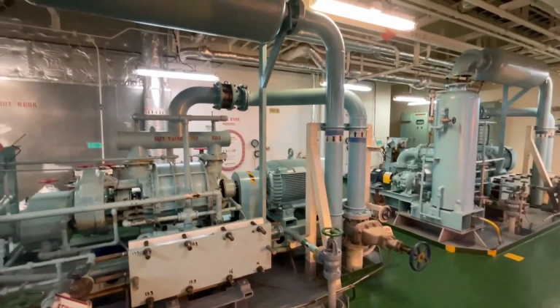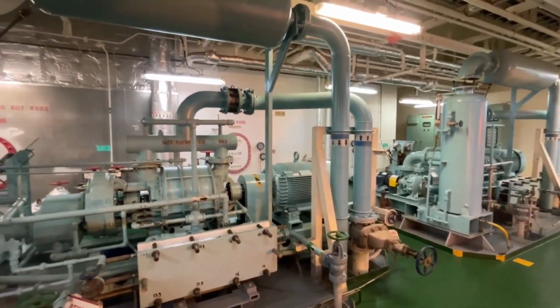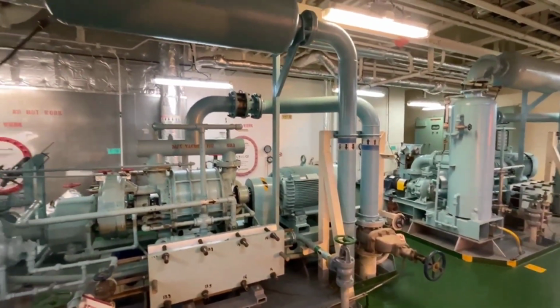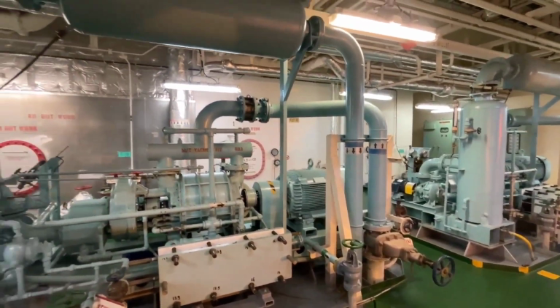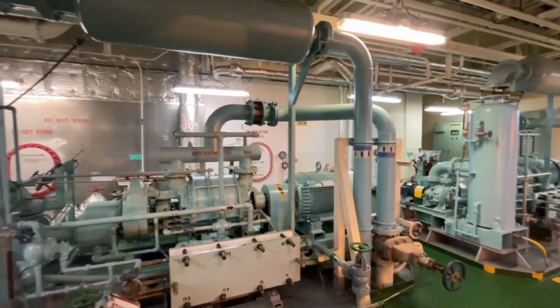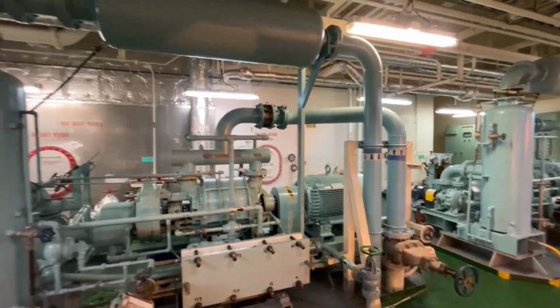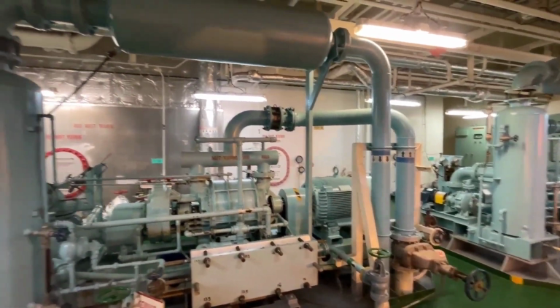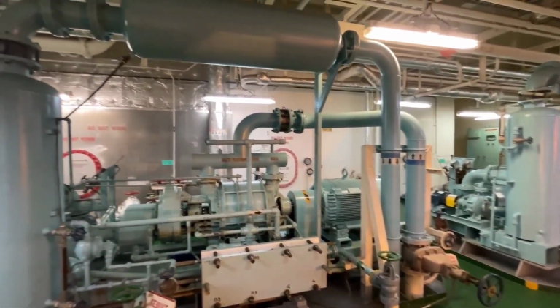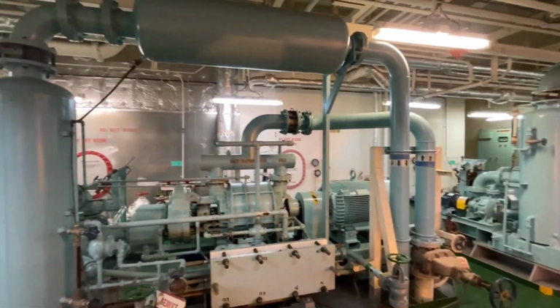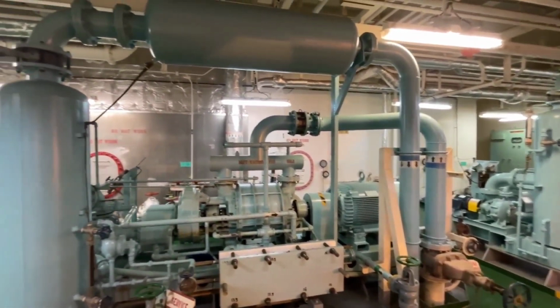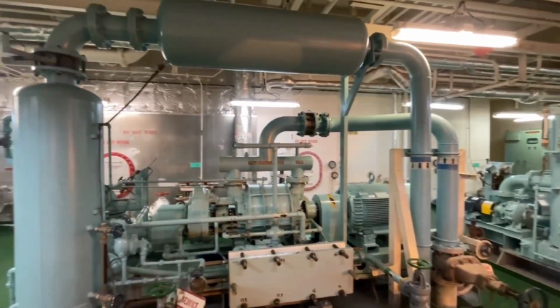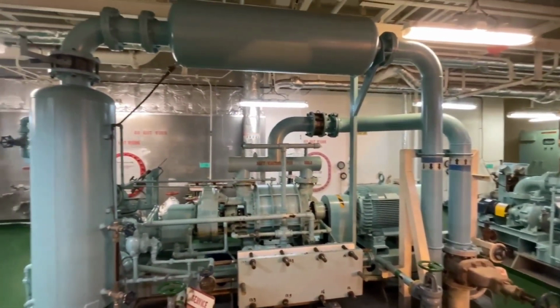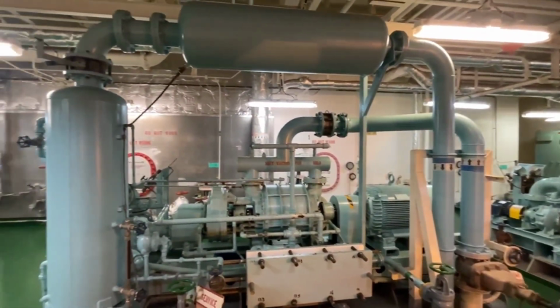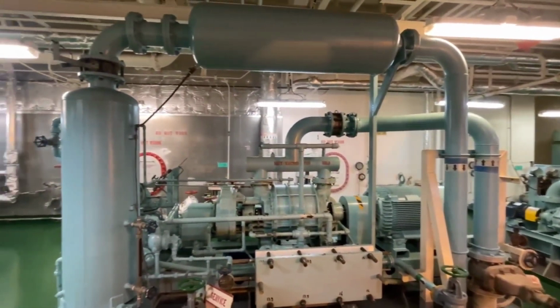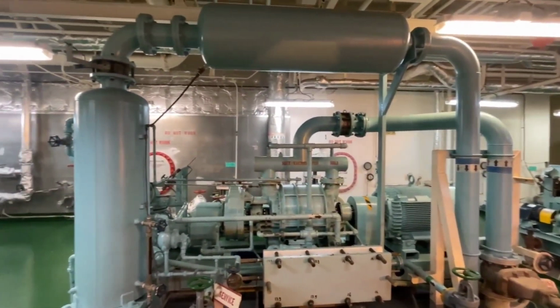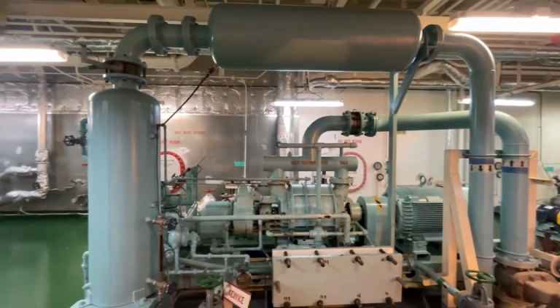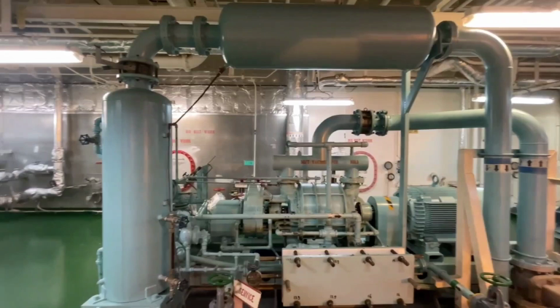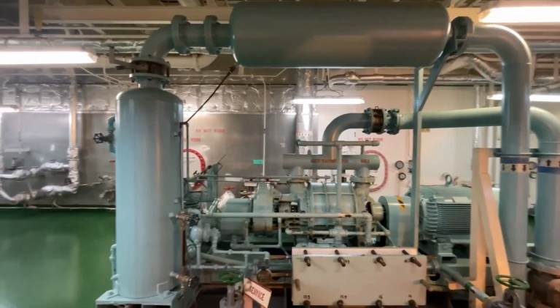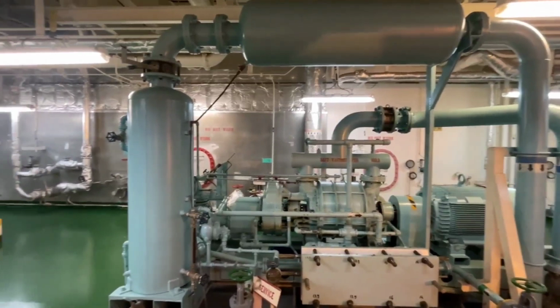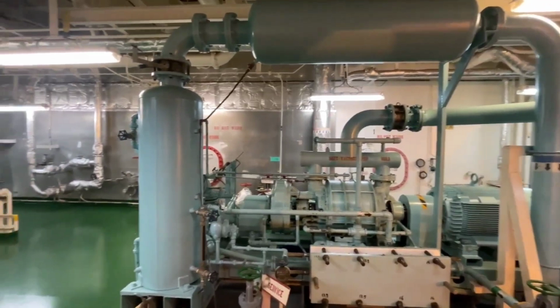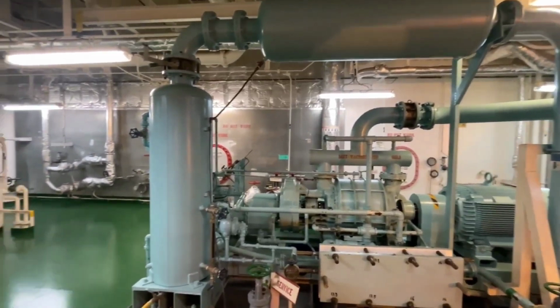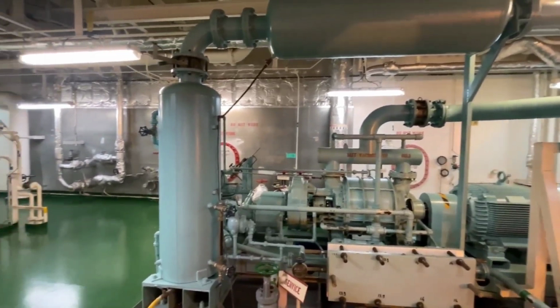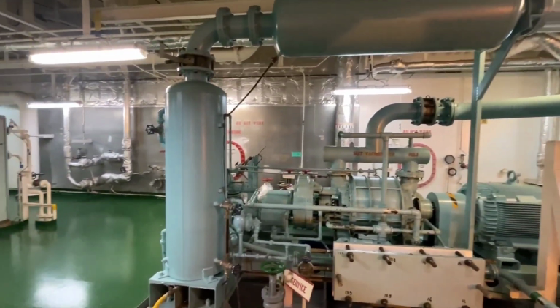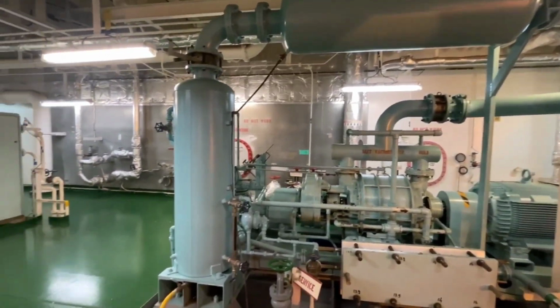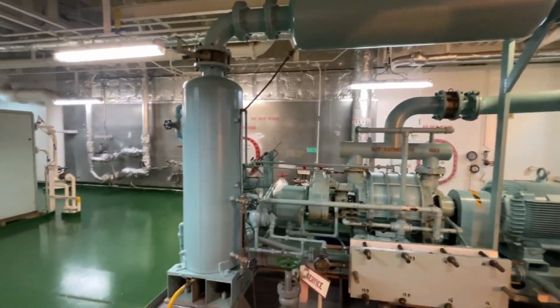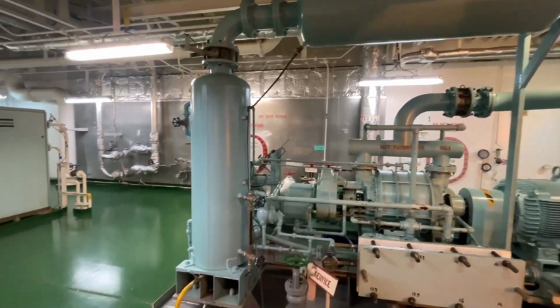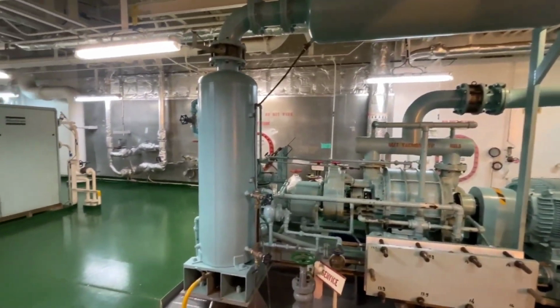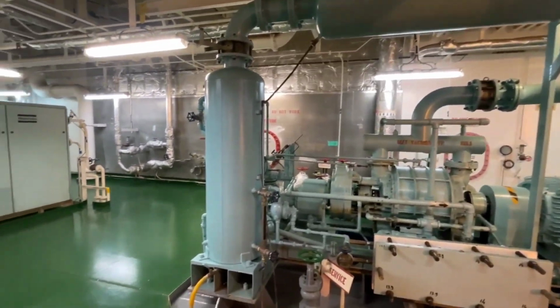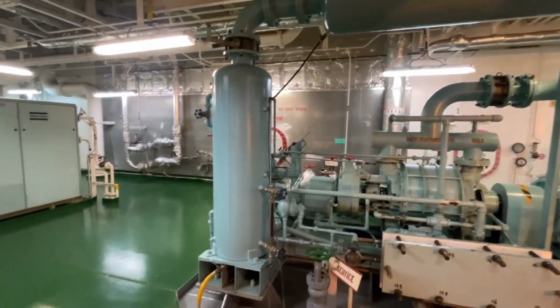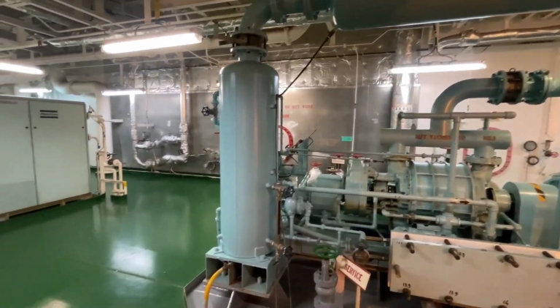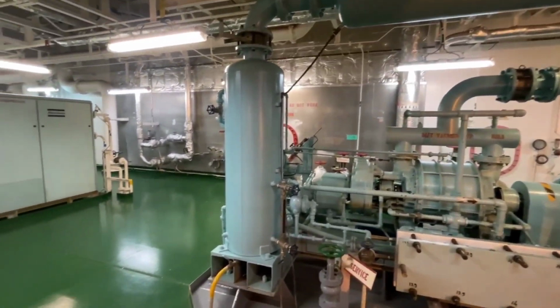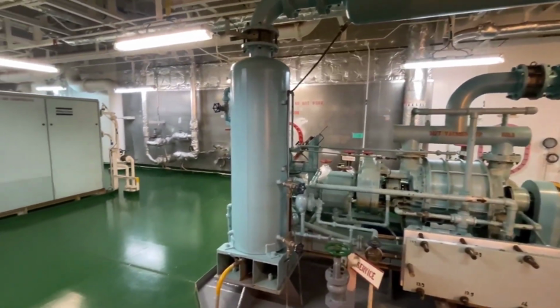This ship is provided with two sets of vacuum pump, manufactured by Nash Elmore.